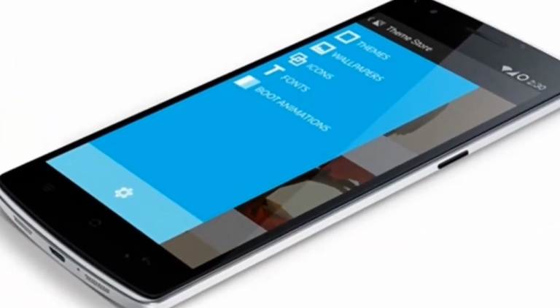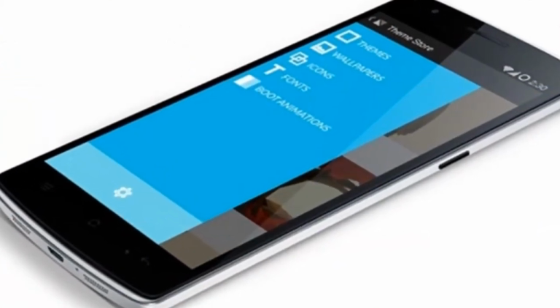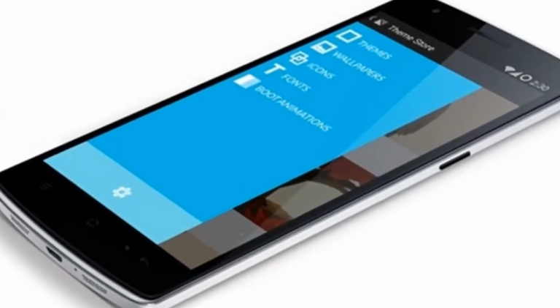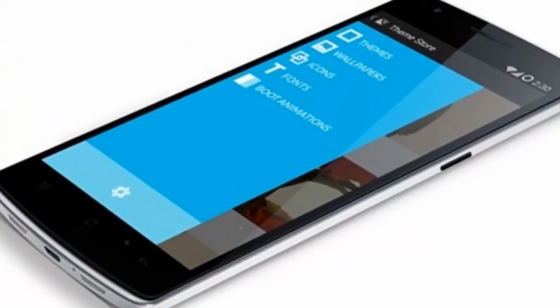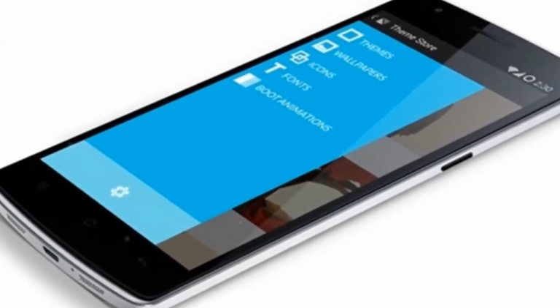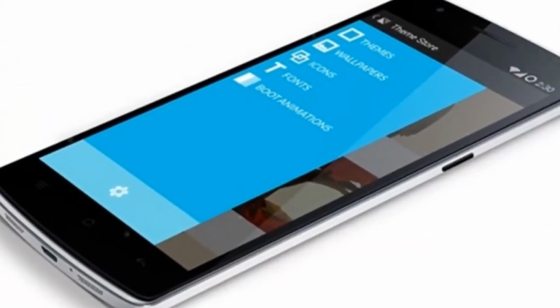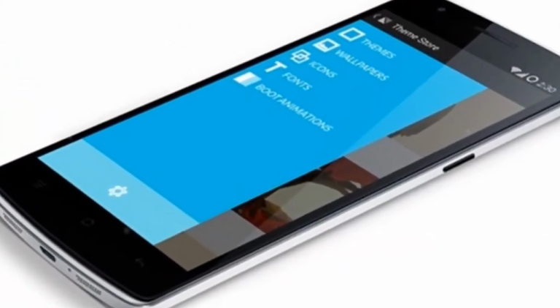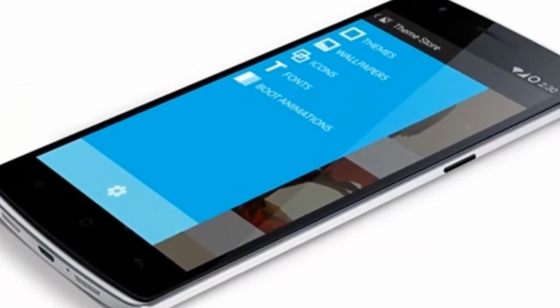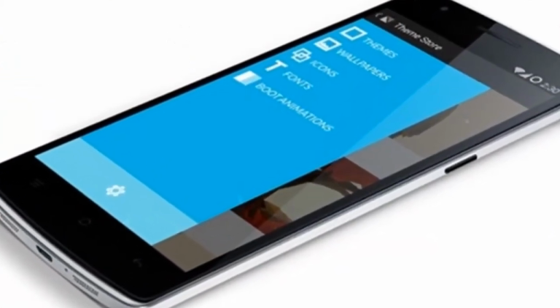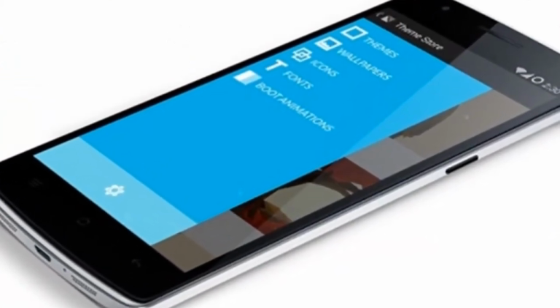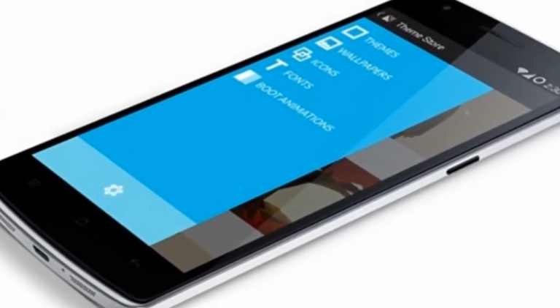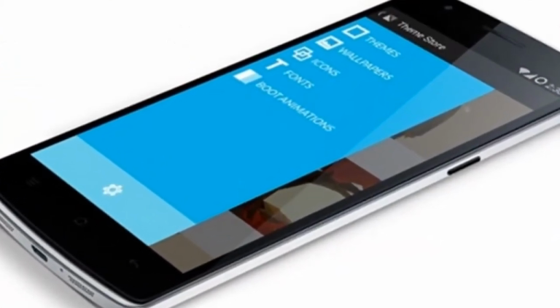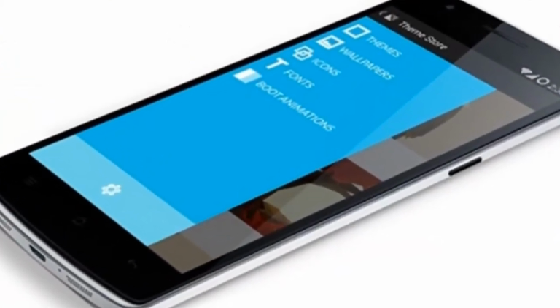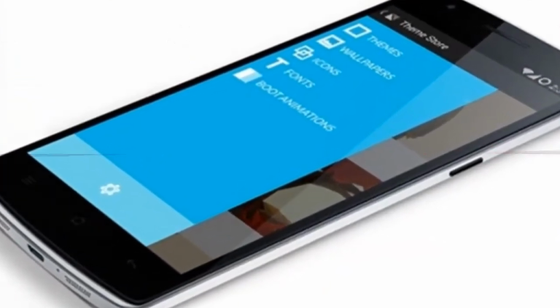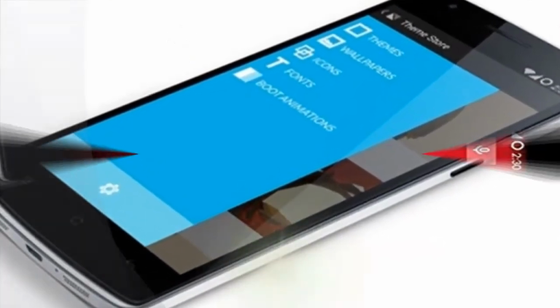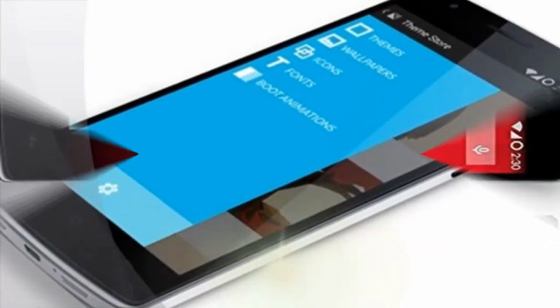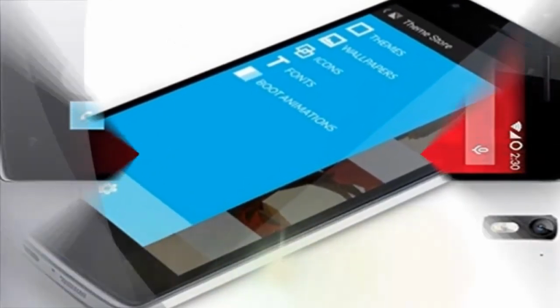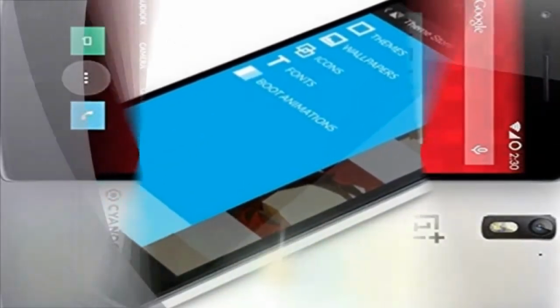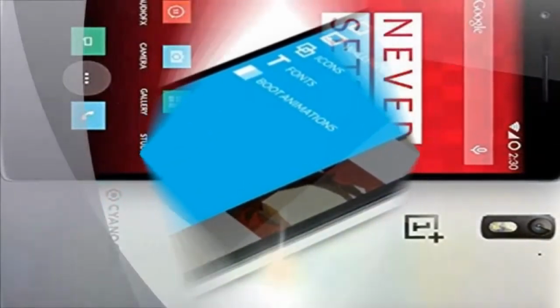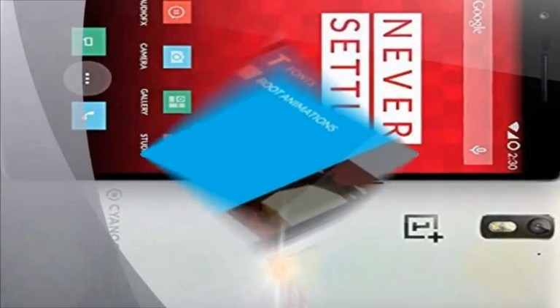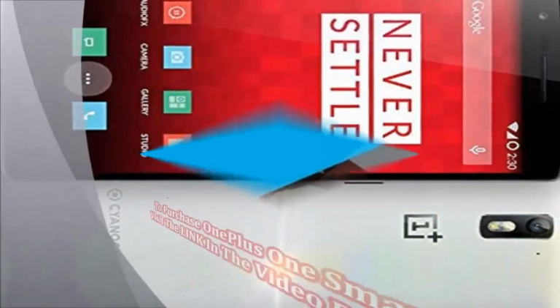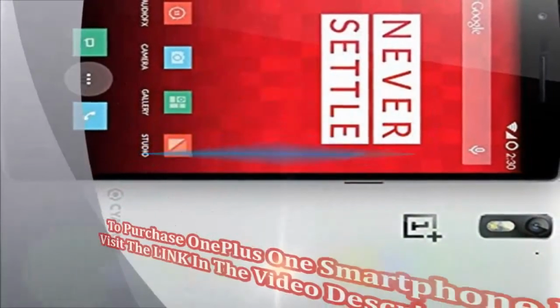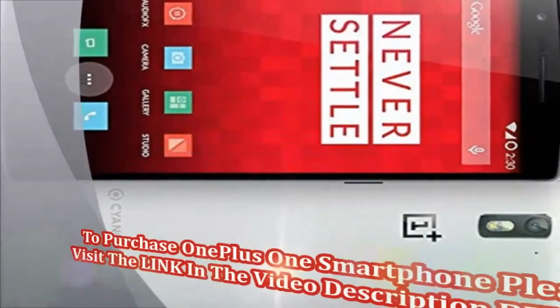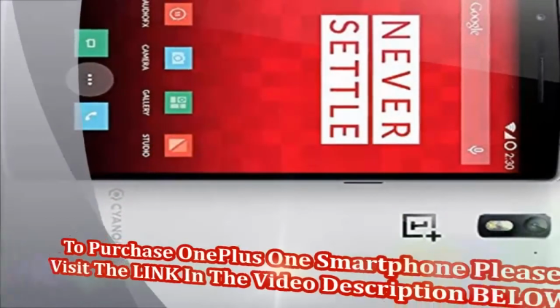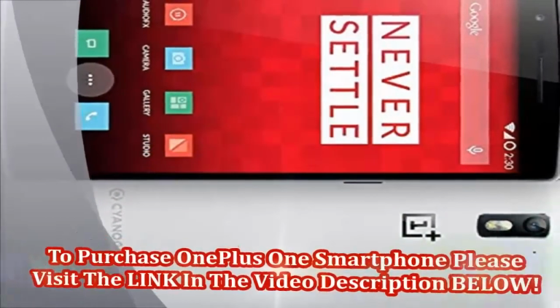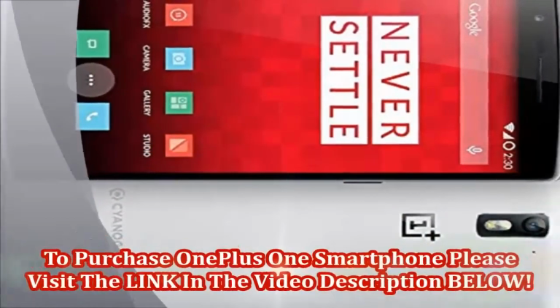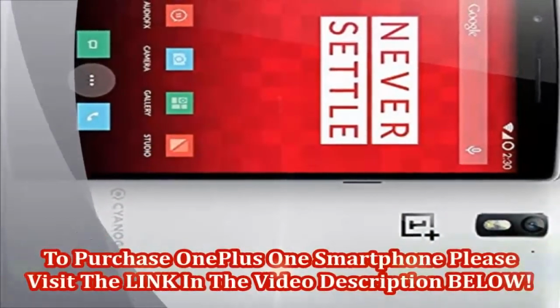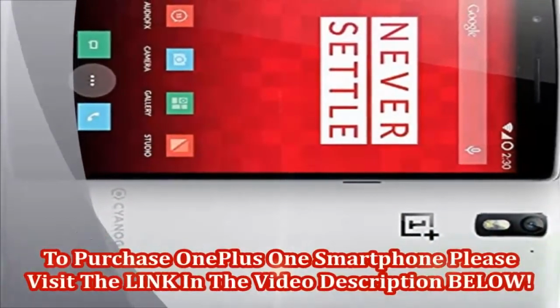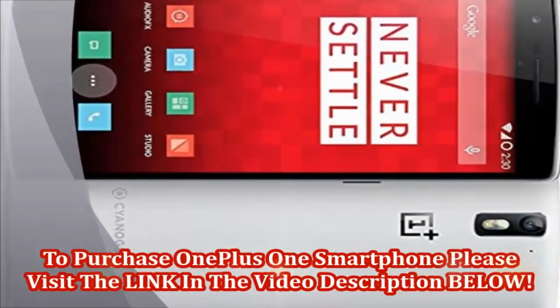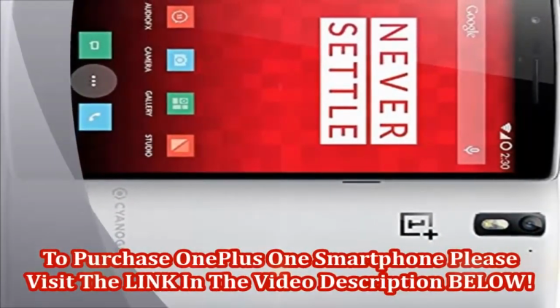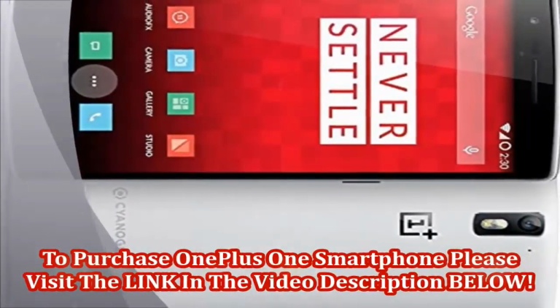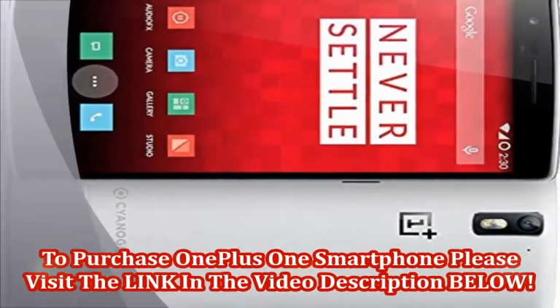To purchase the OnePlus One smartphone, please visit the link in the video description below.